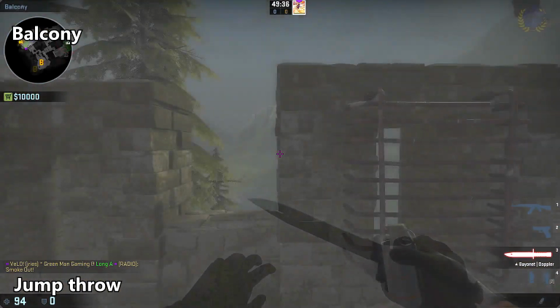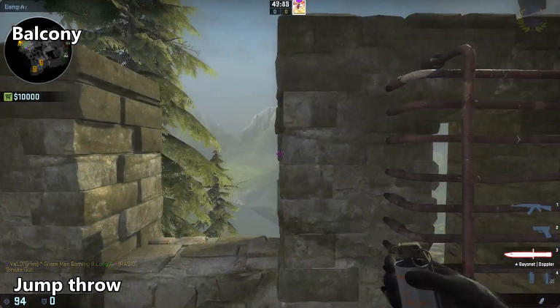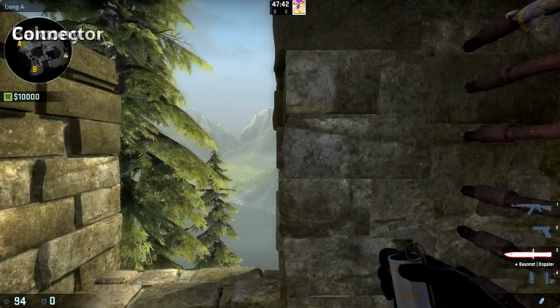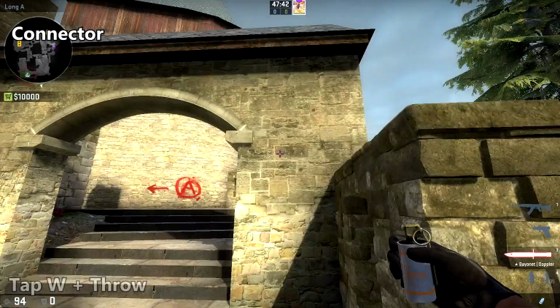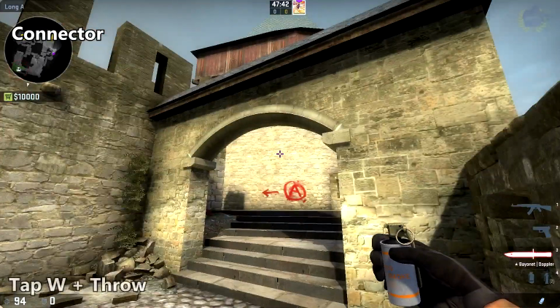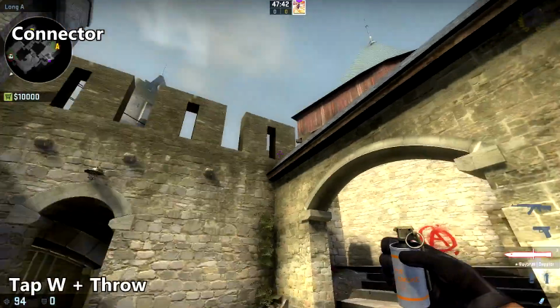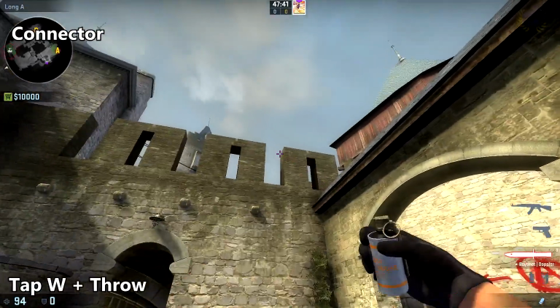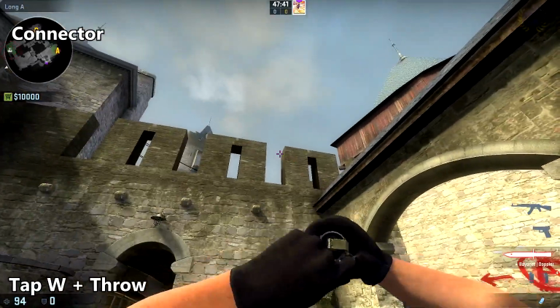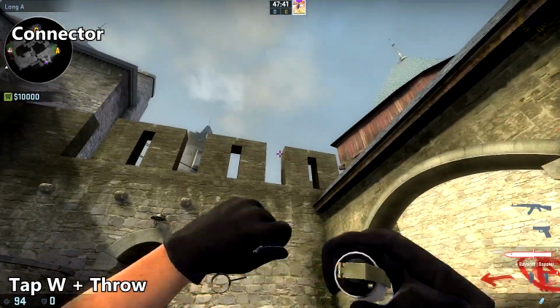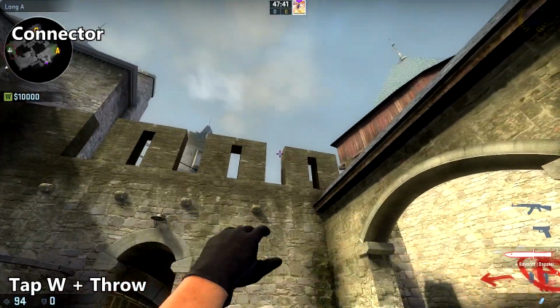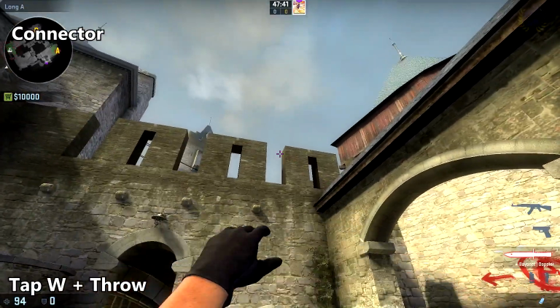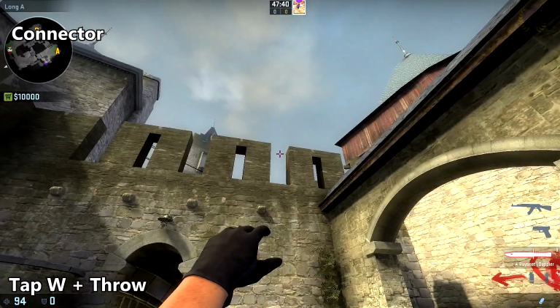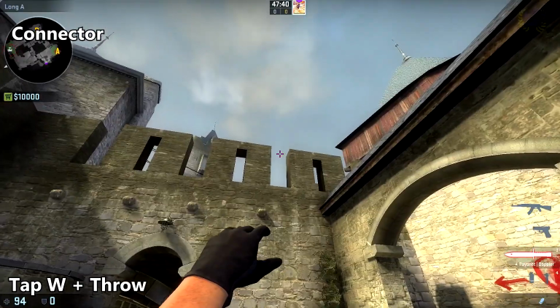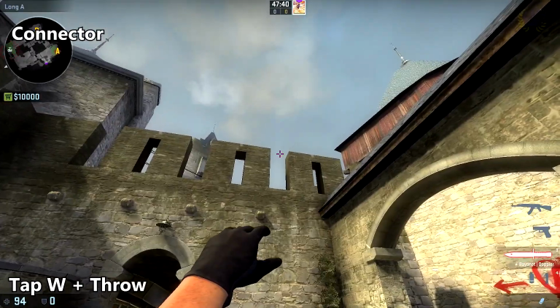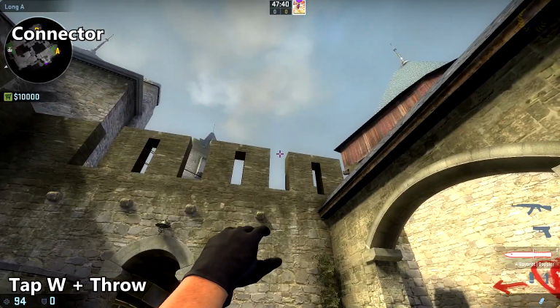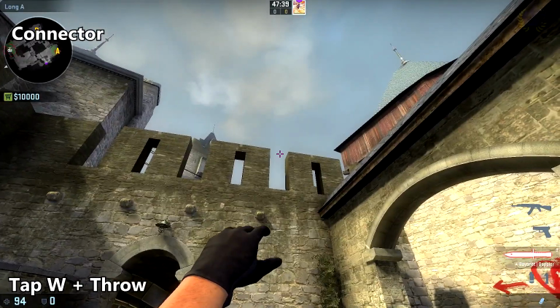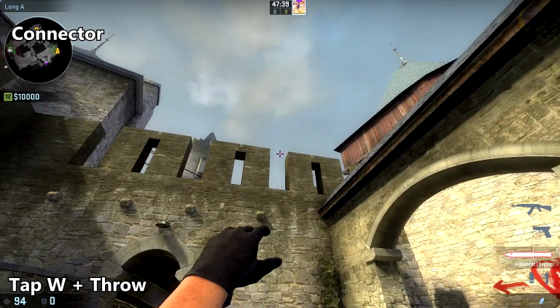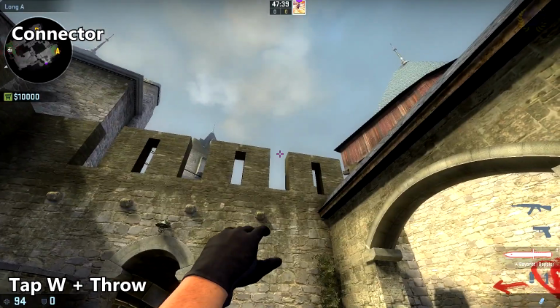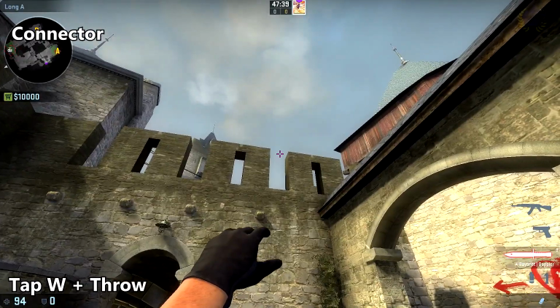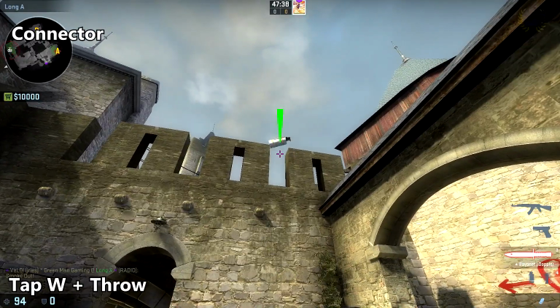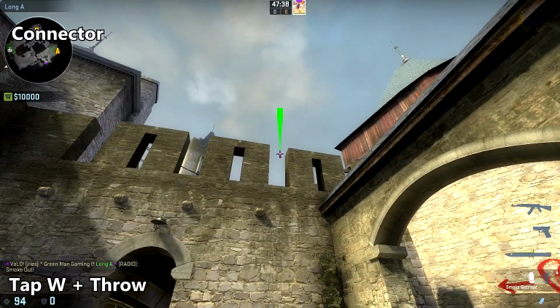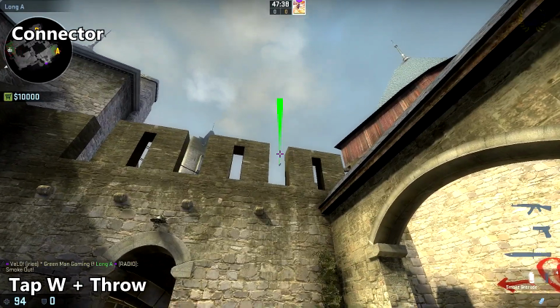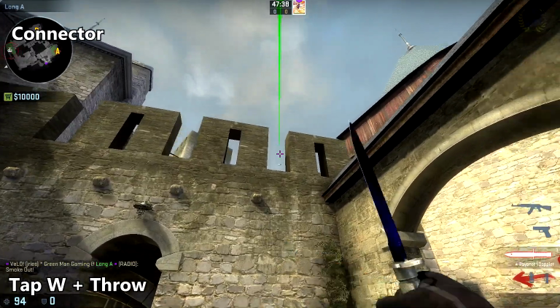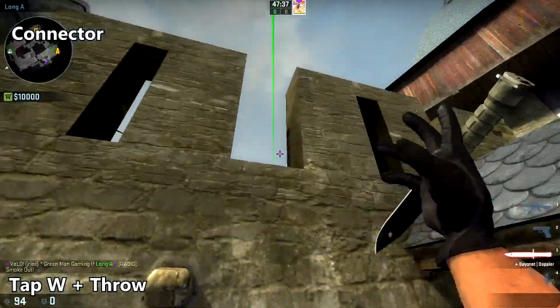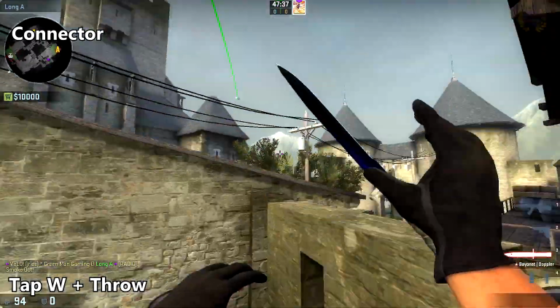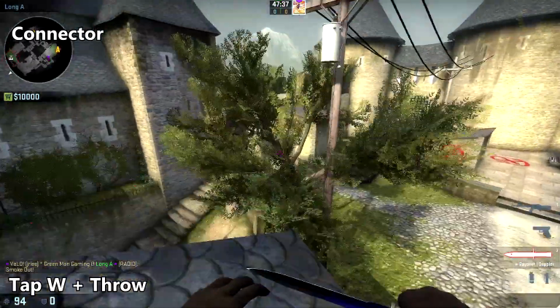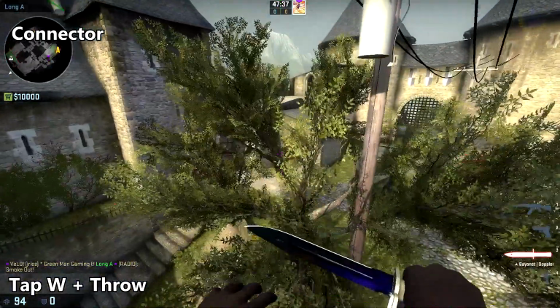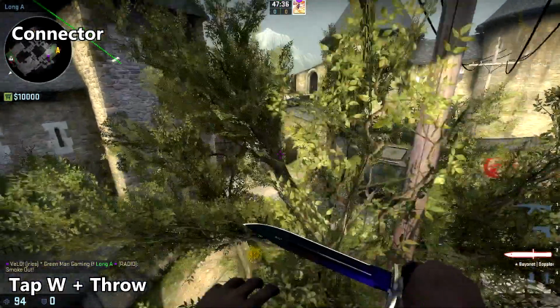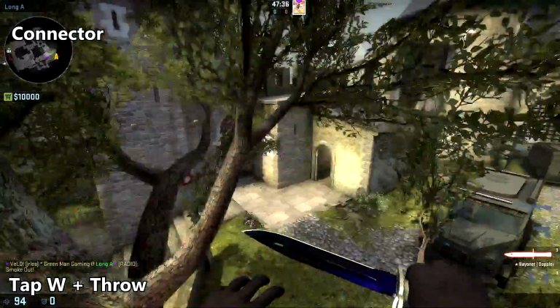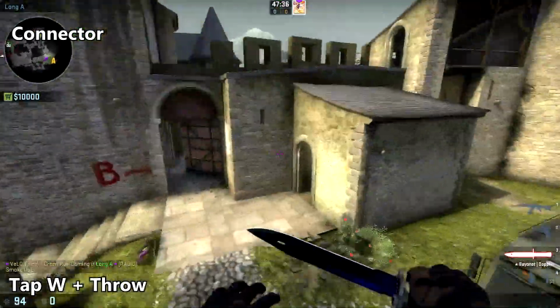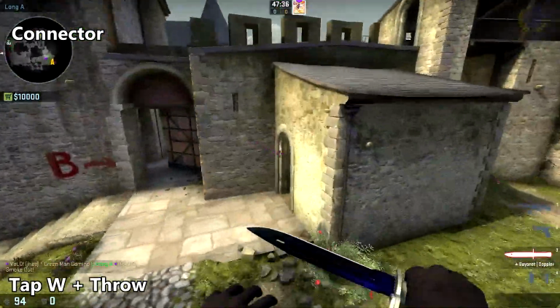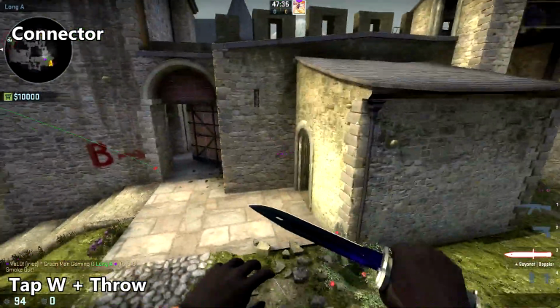To smoke off connector, come up to the right edge of that same gap, place your crosshair between these two pillars, tap W, and throw.